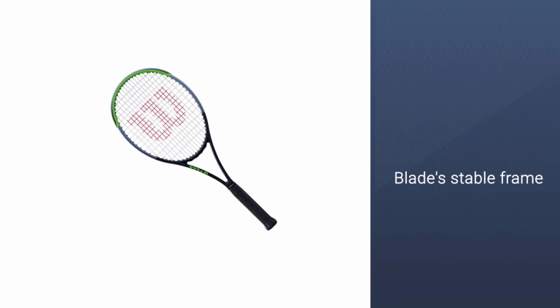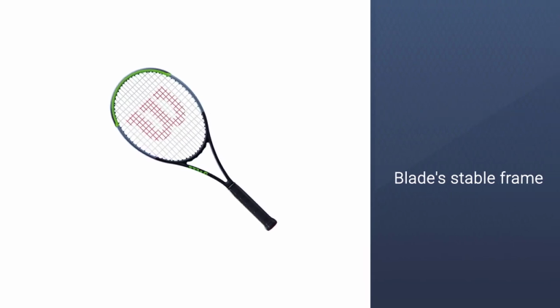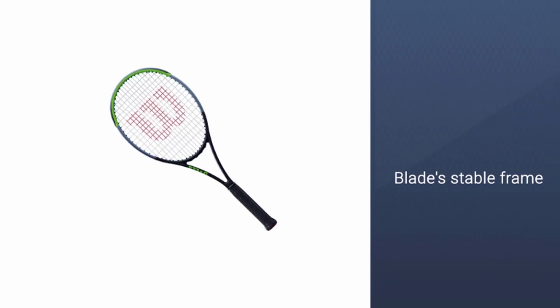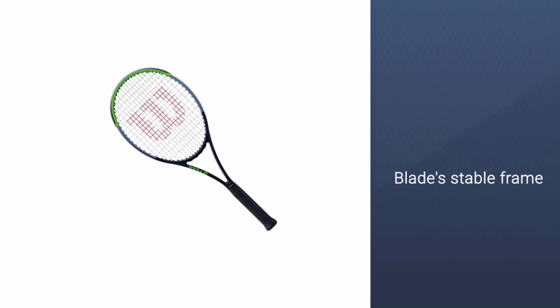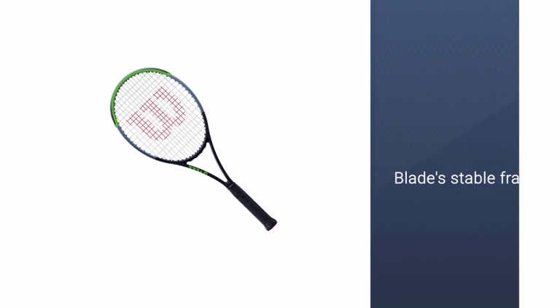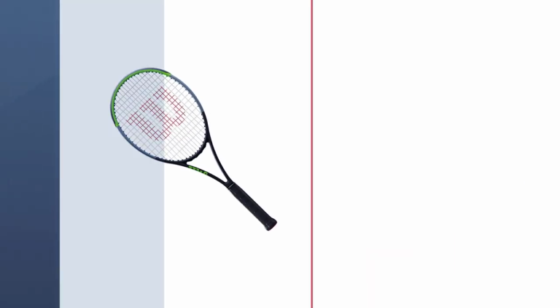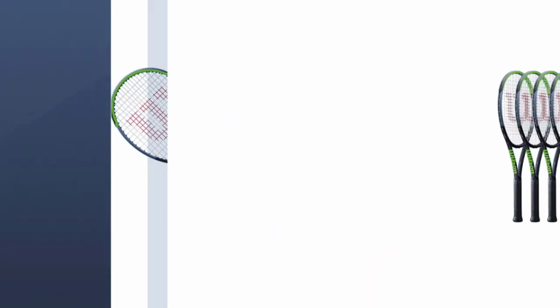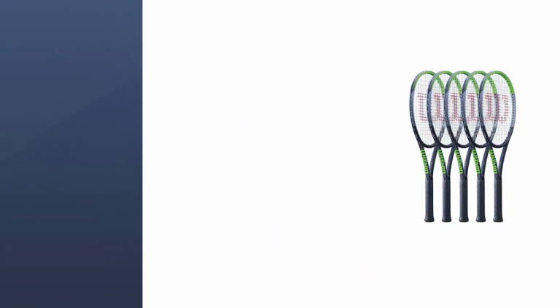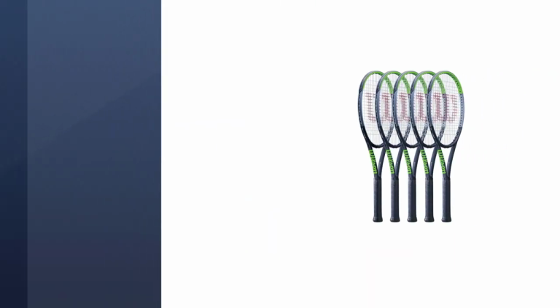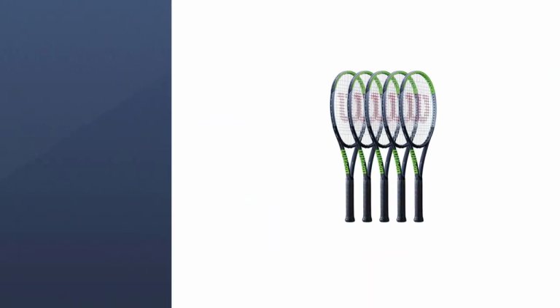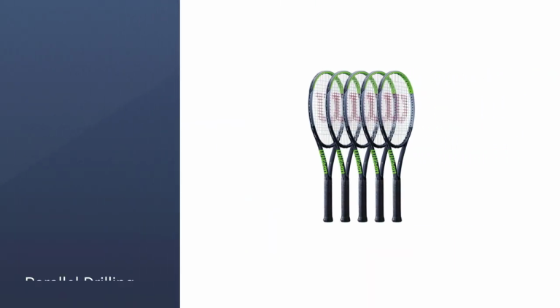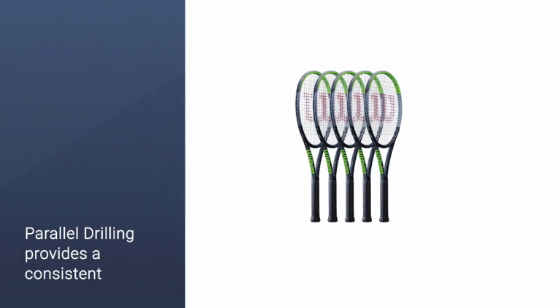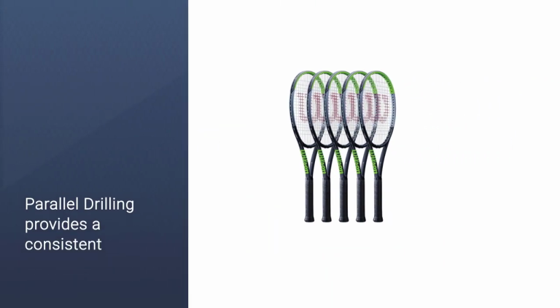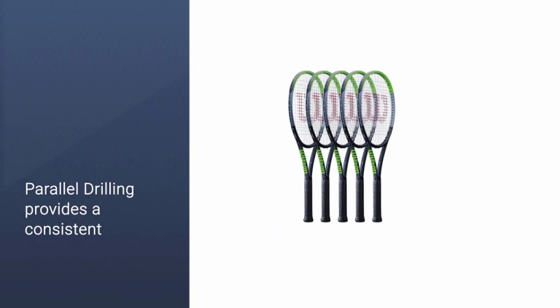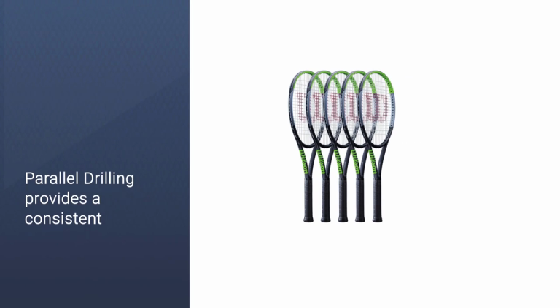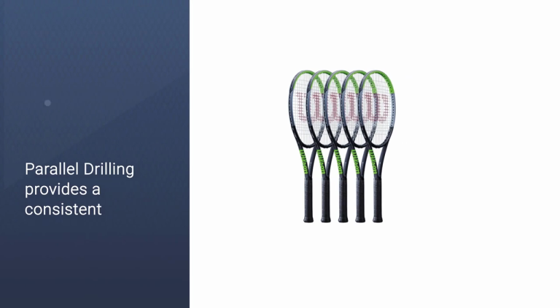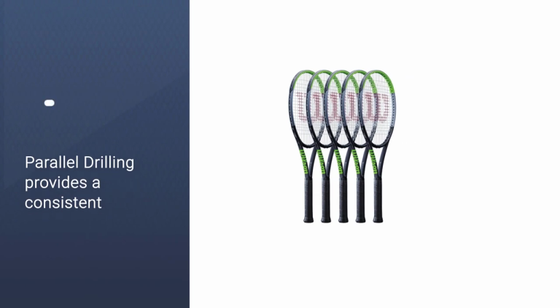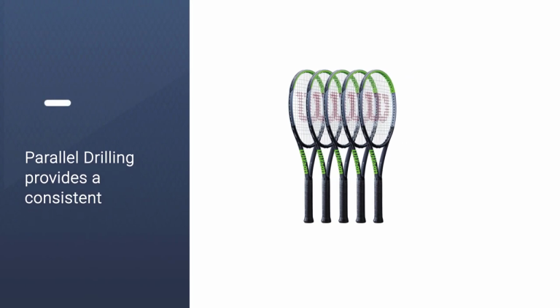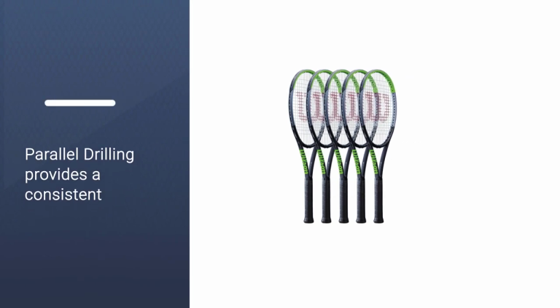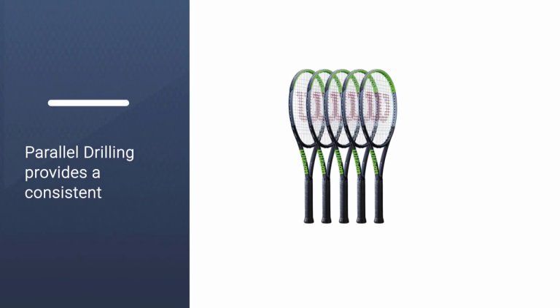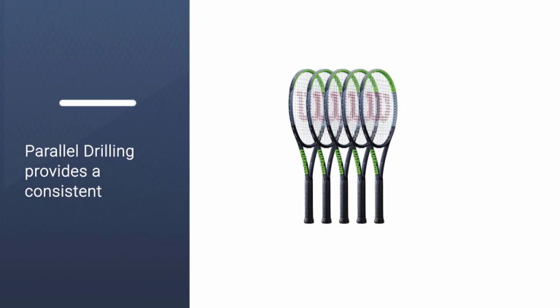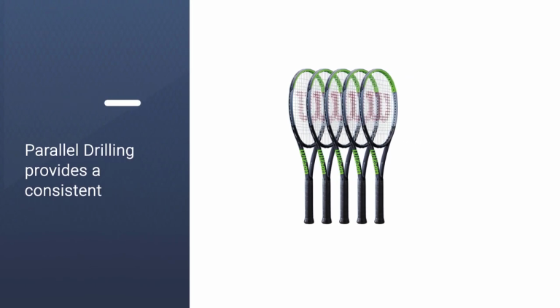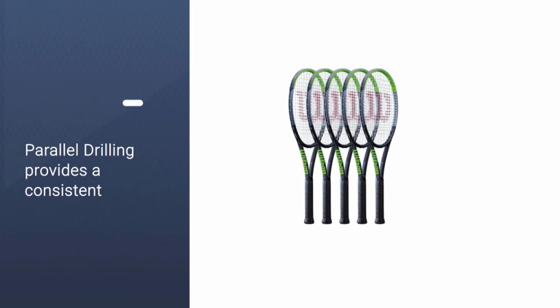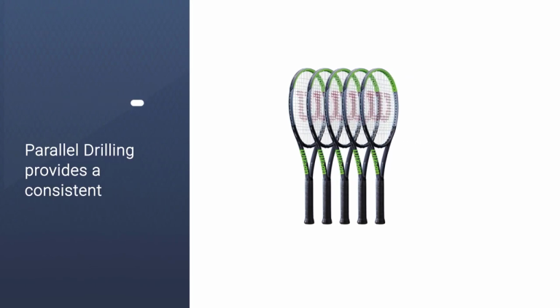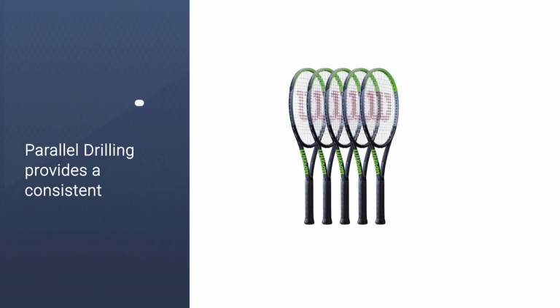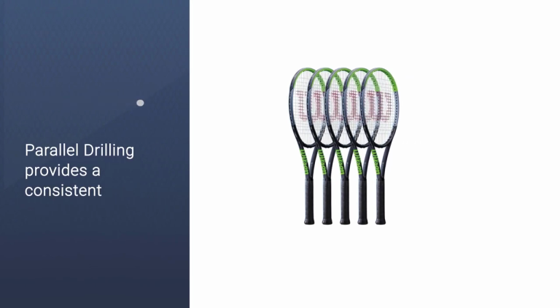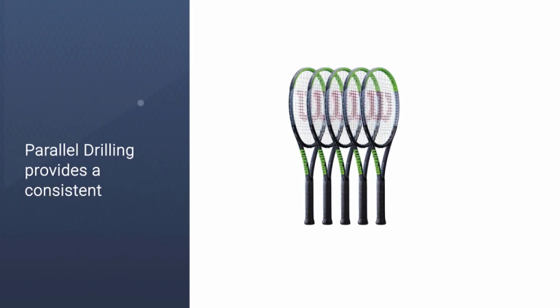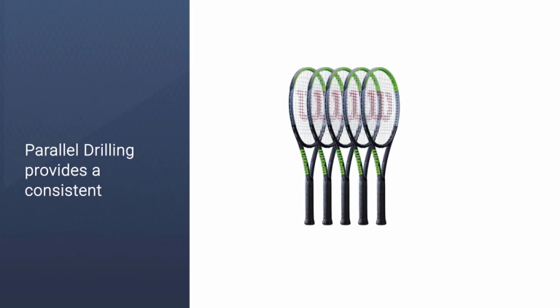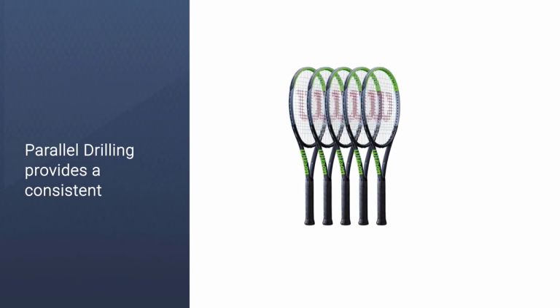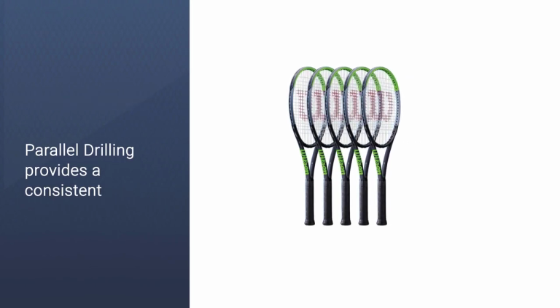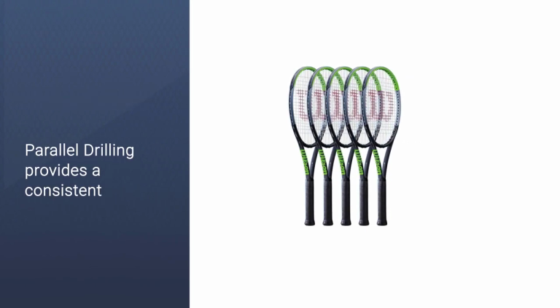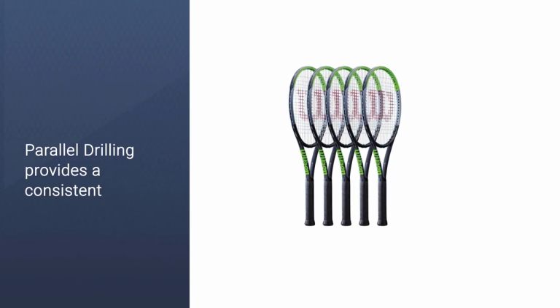If you seek more control, feel, and touch, but don't need as much help with power, this racket is a great option.